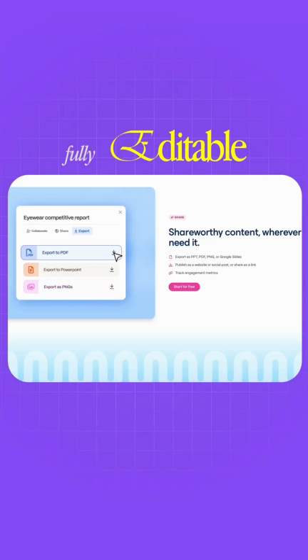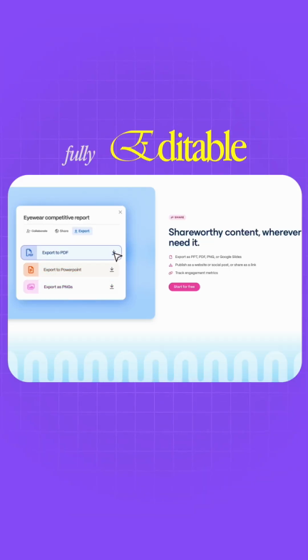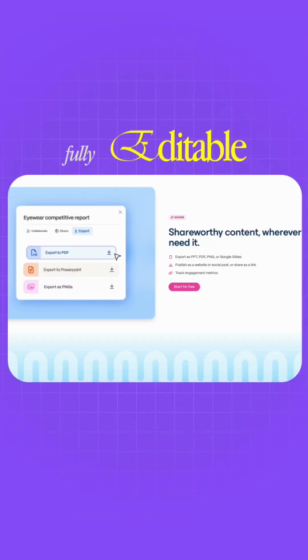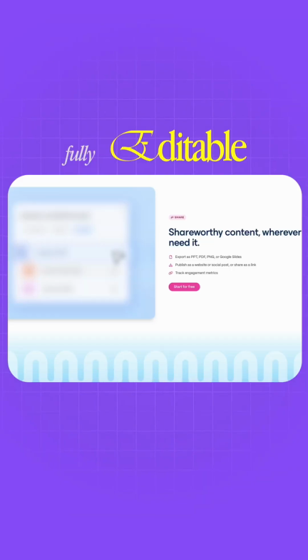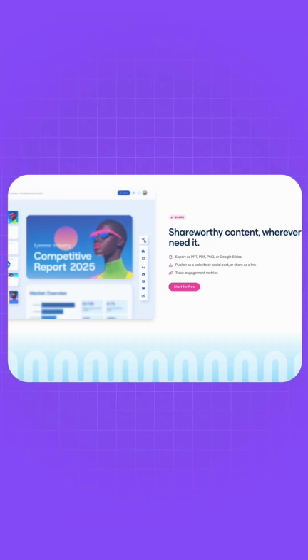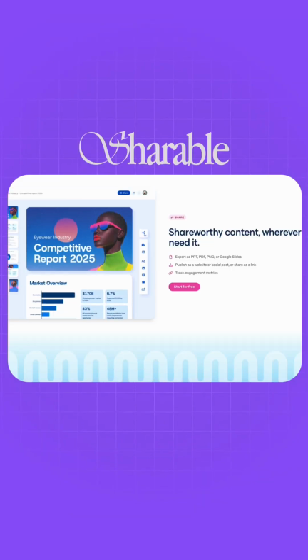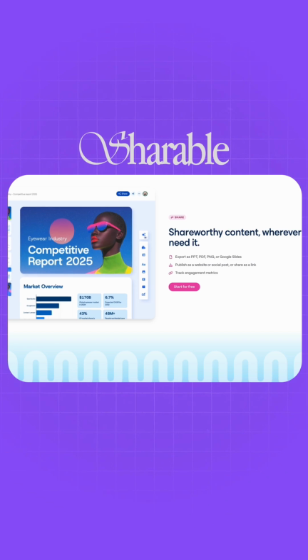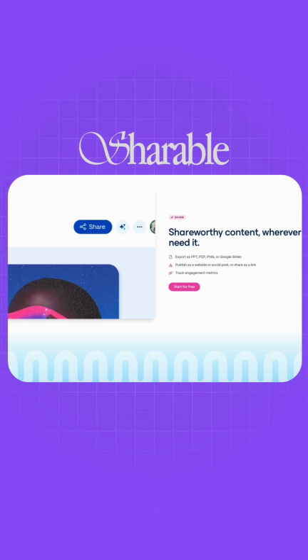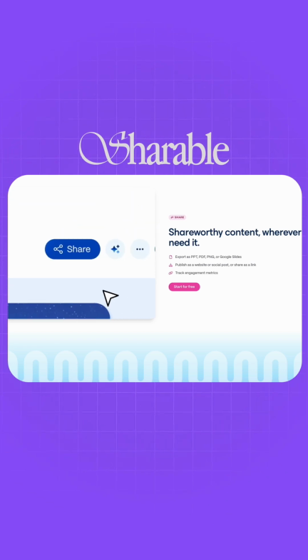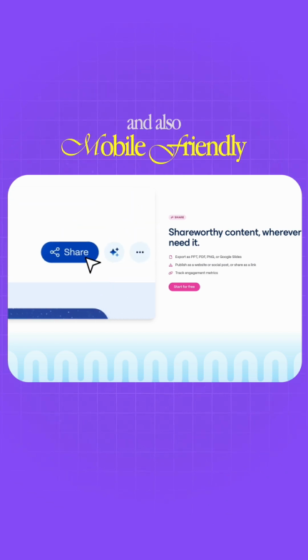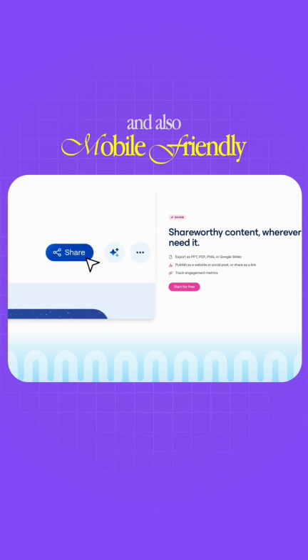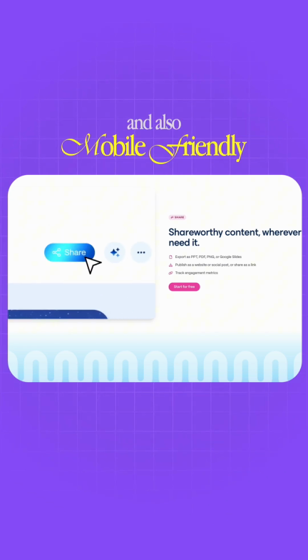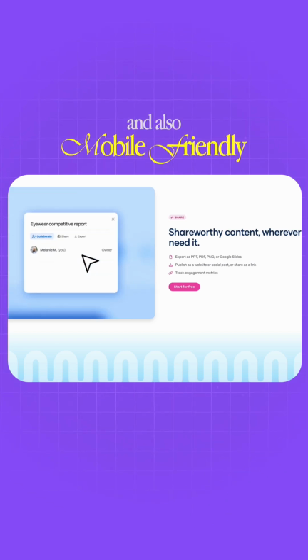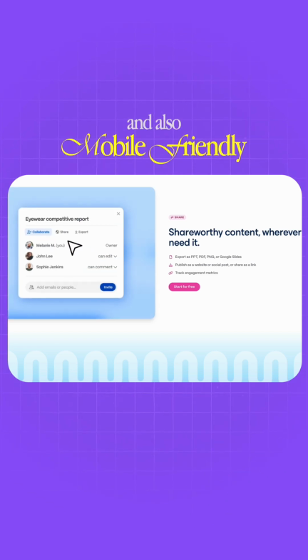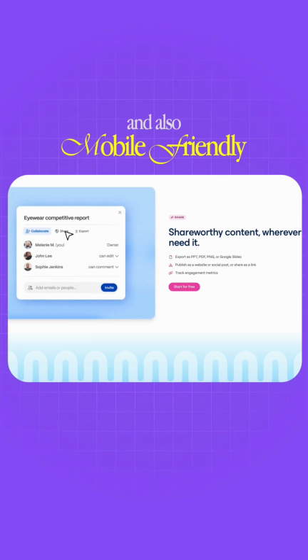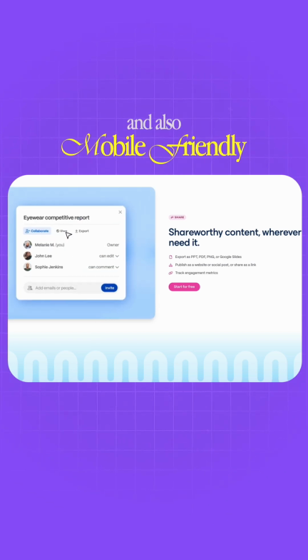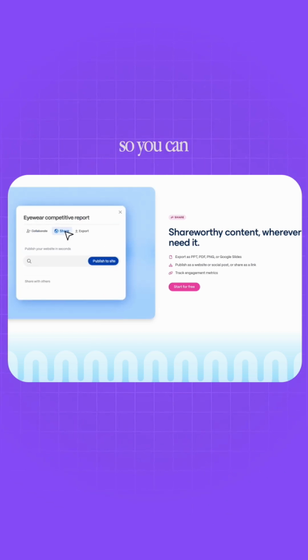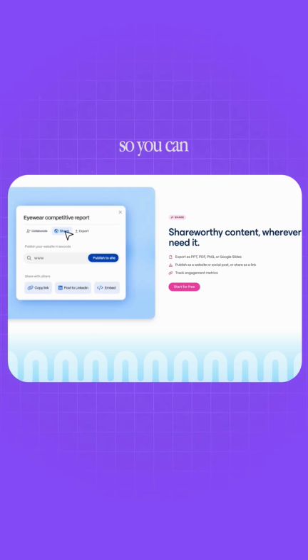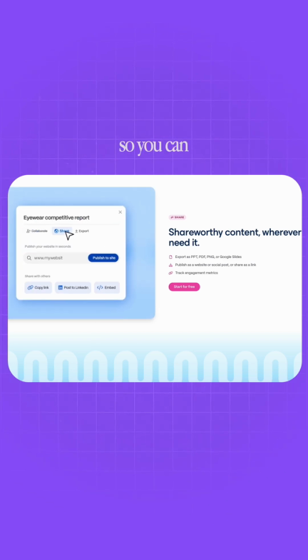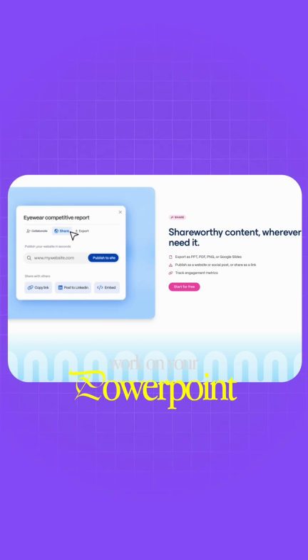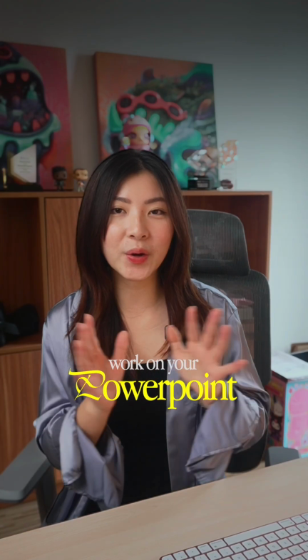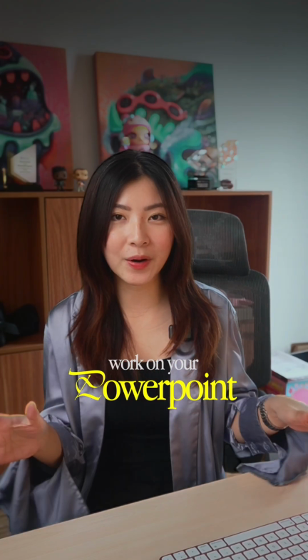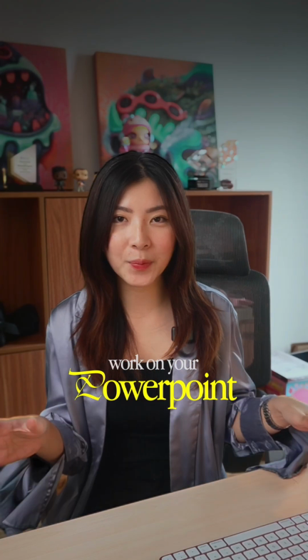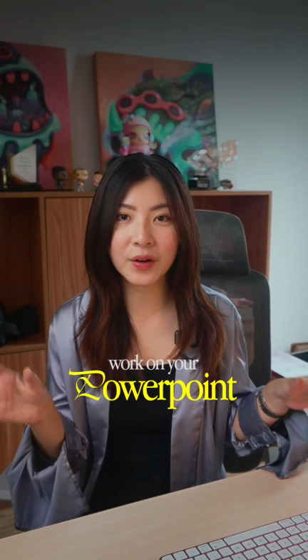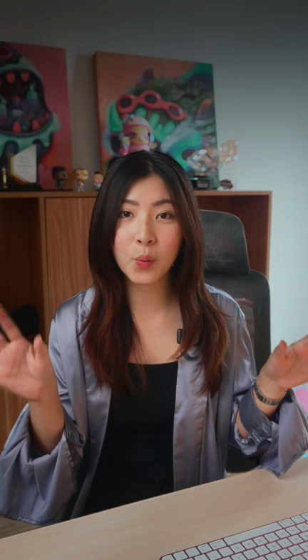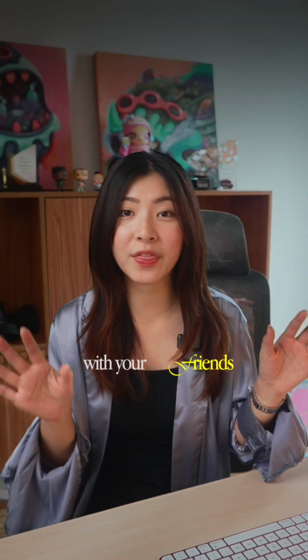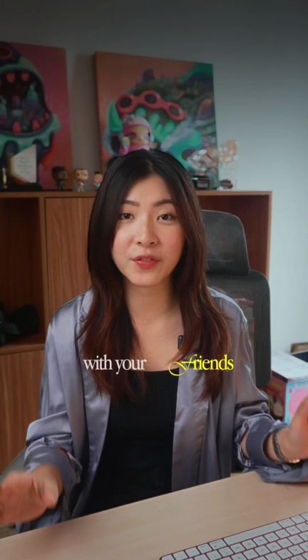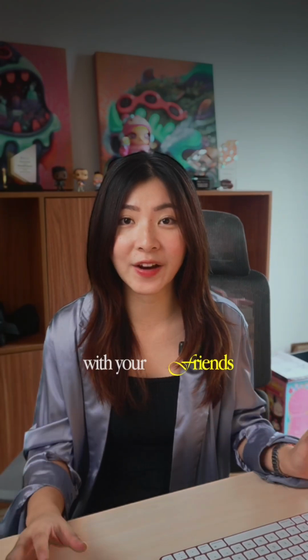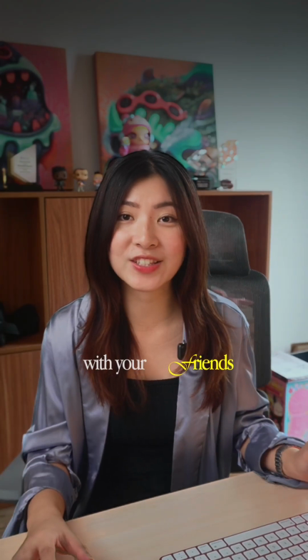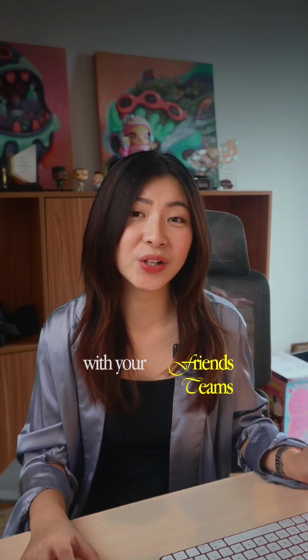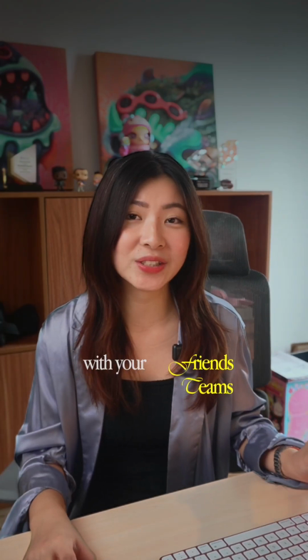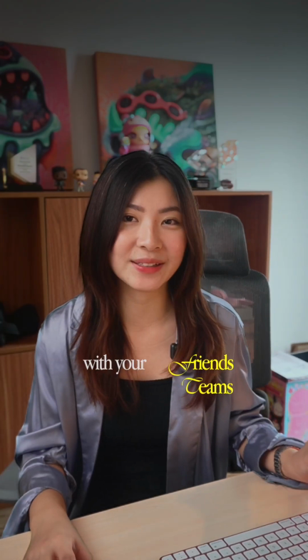It's fully editable, shareable, and also mobile friendly, so you can work on your presentation with your friends or your team.